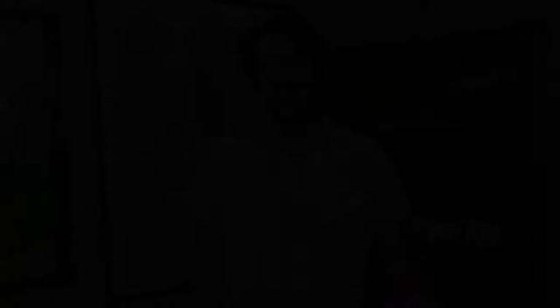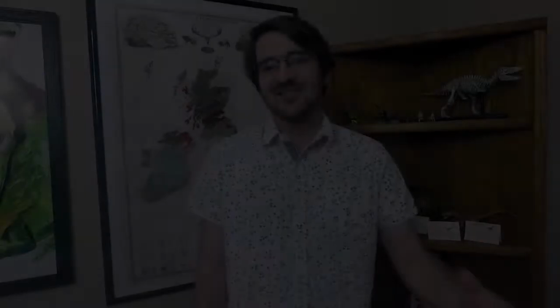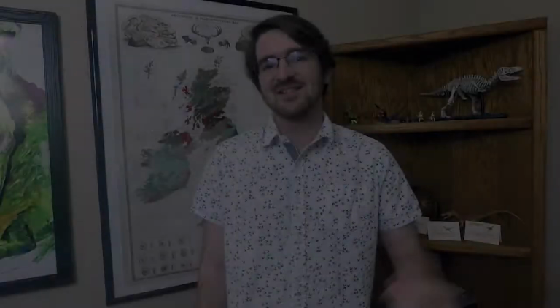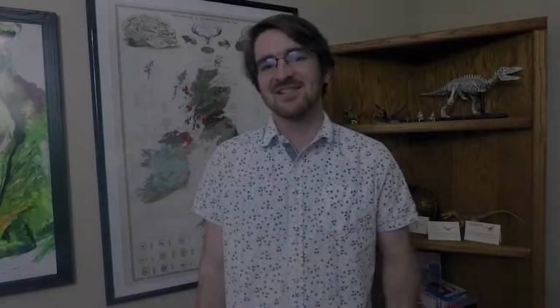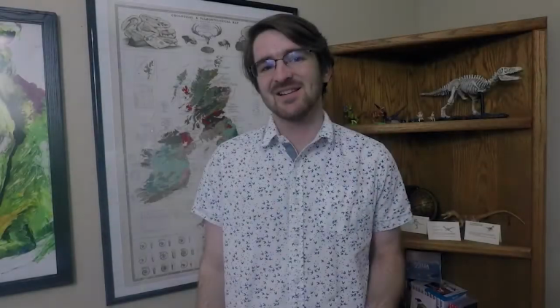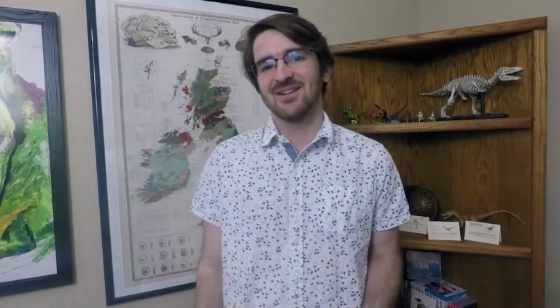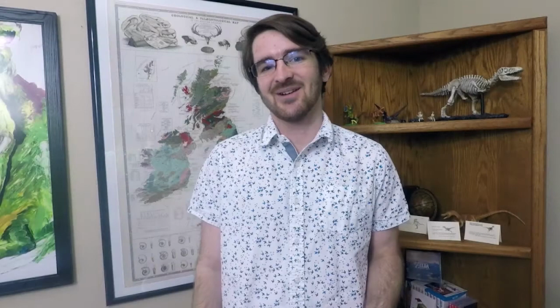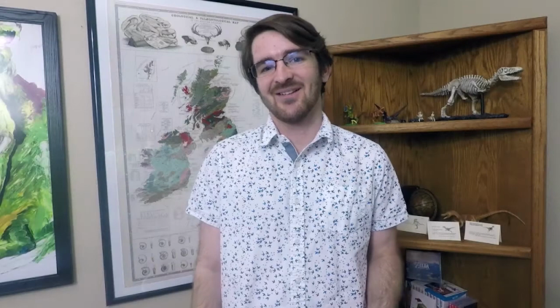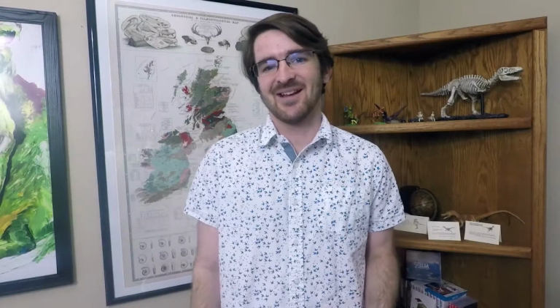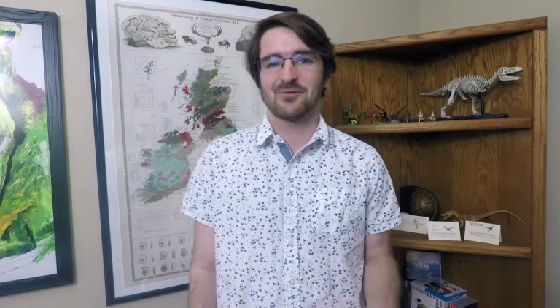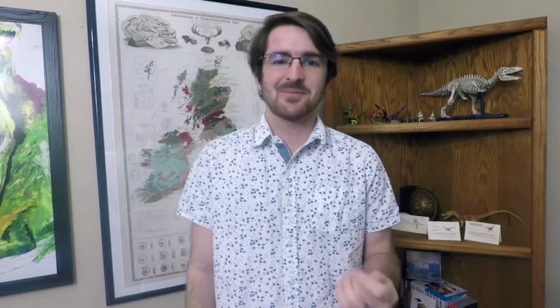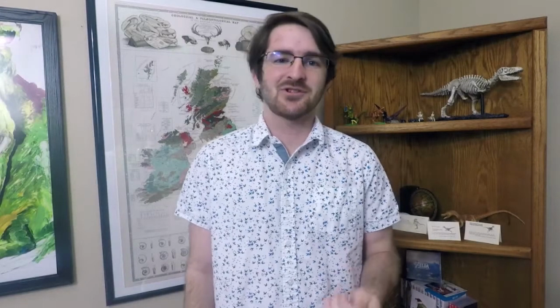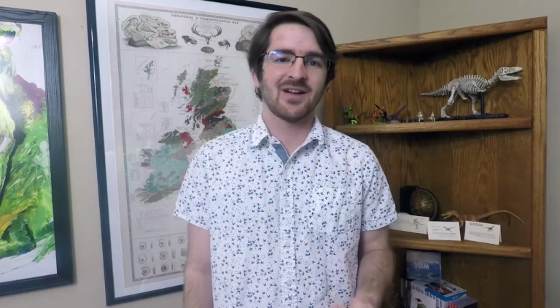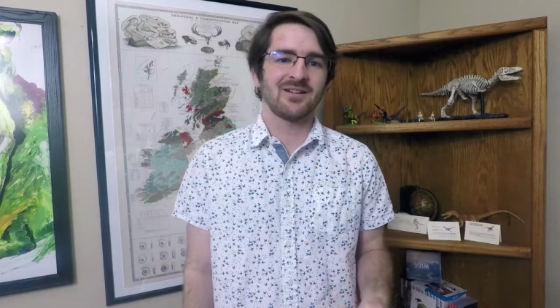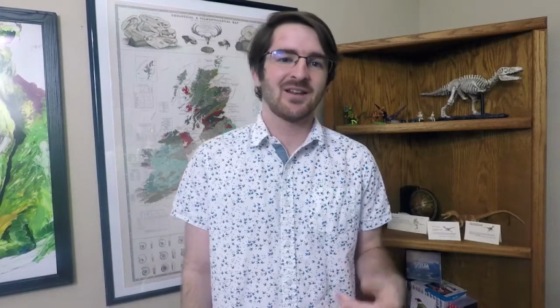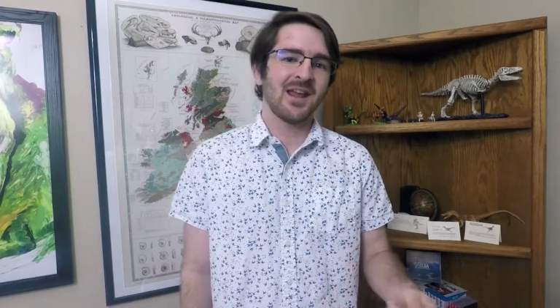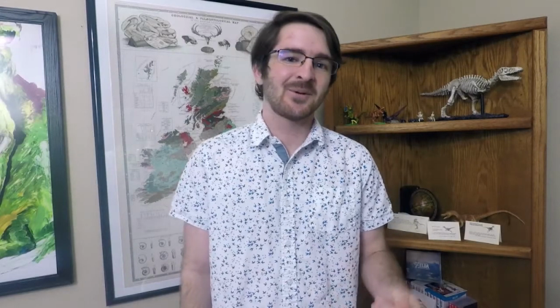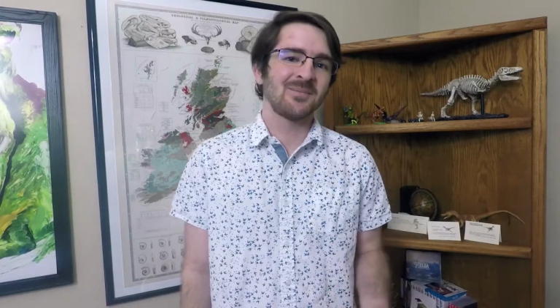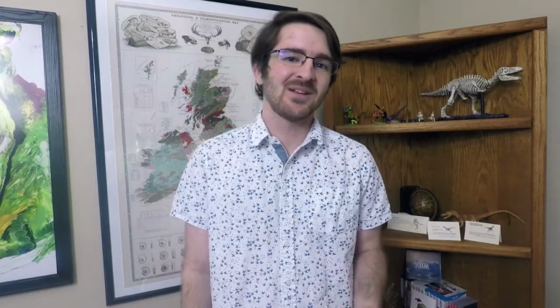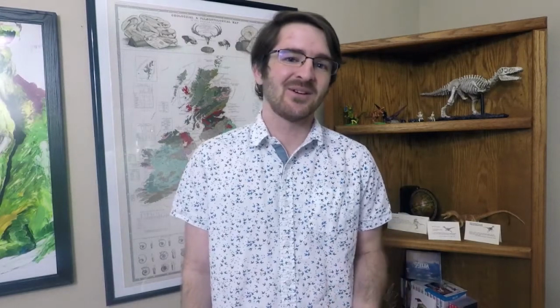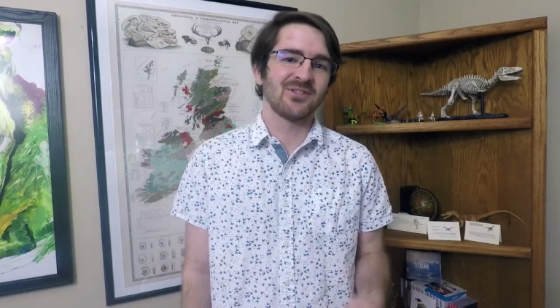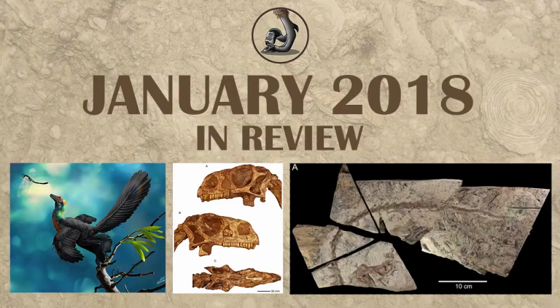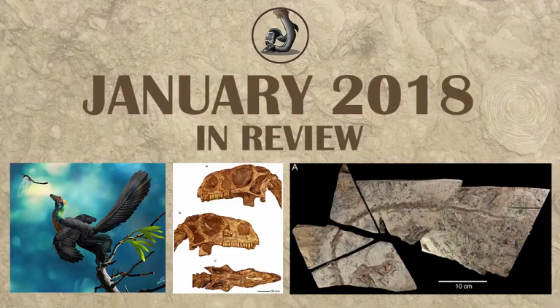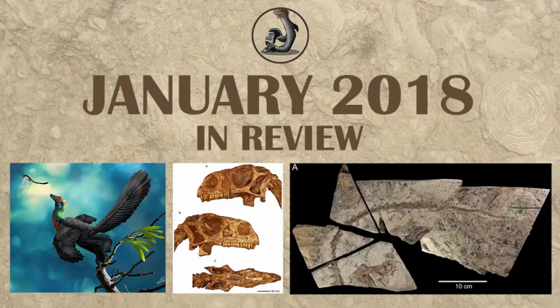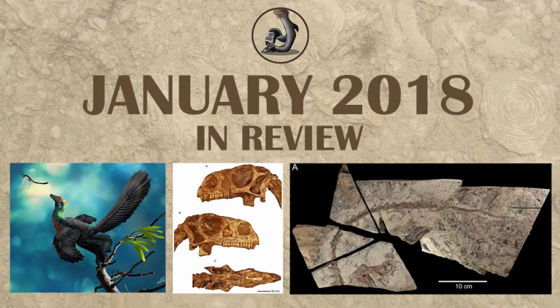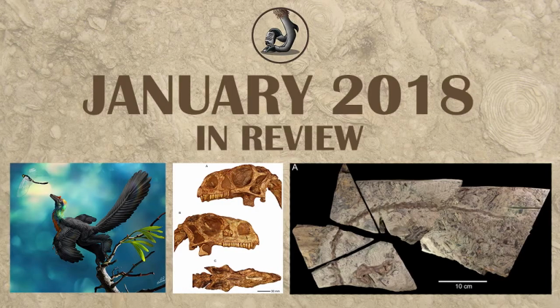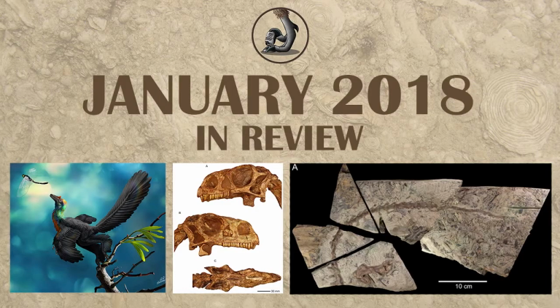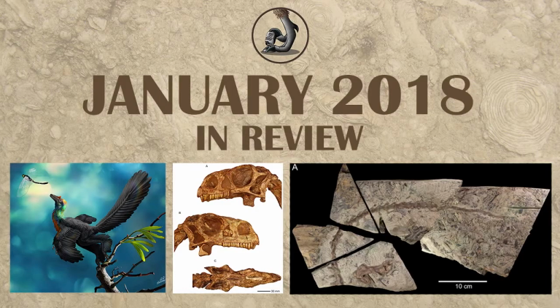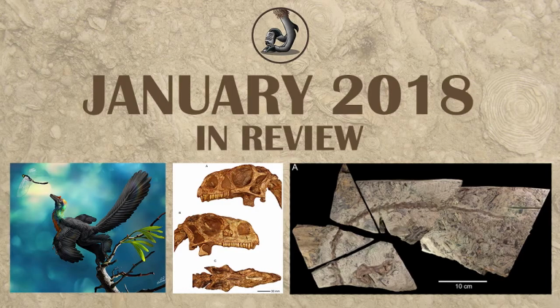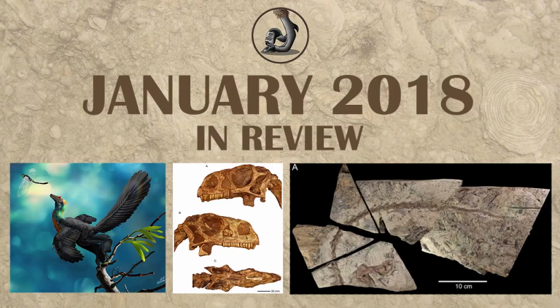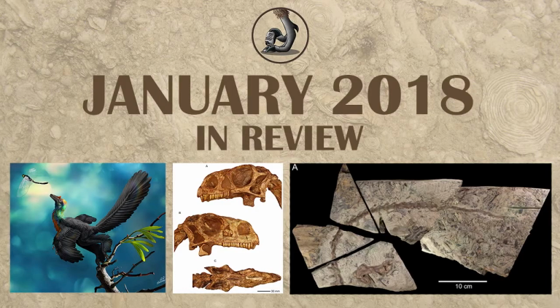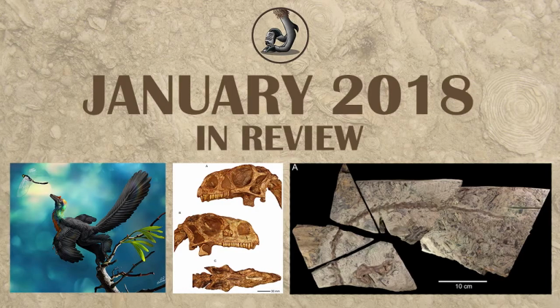This is Ezekiel O'Callaghan with Raptor Chatter. Today we're going to be going over January 2018 paleontology.